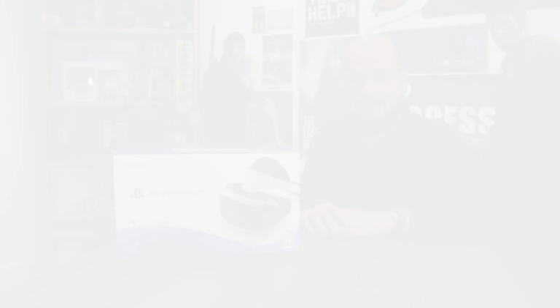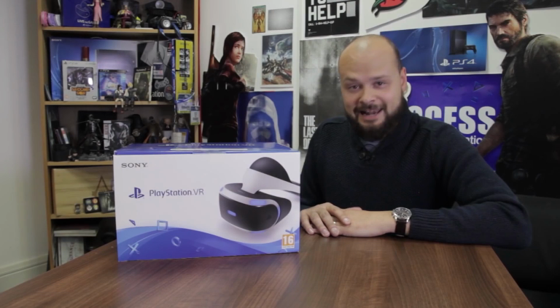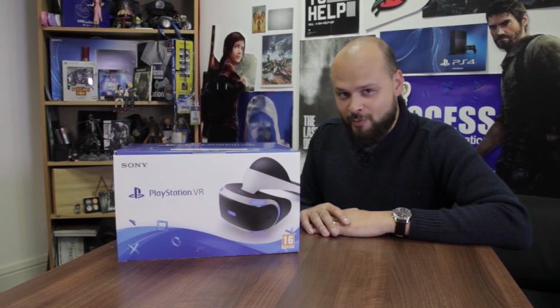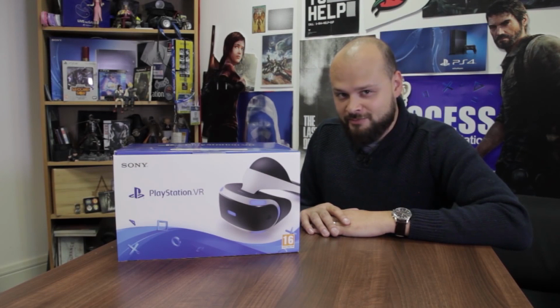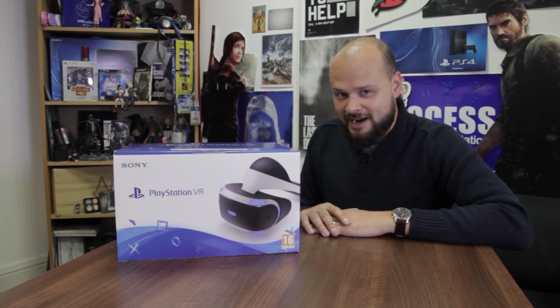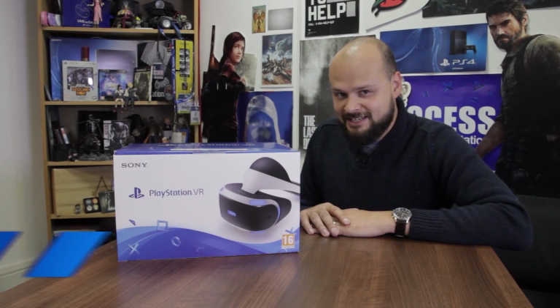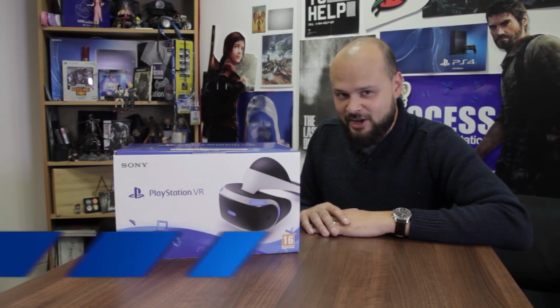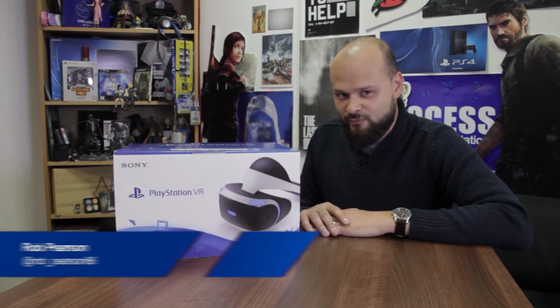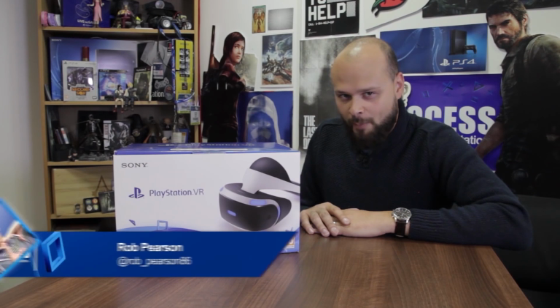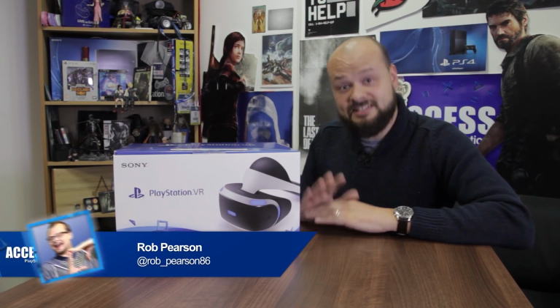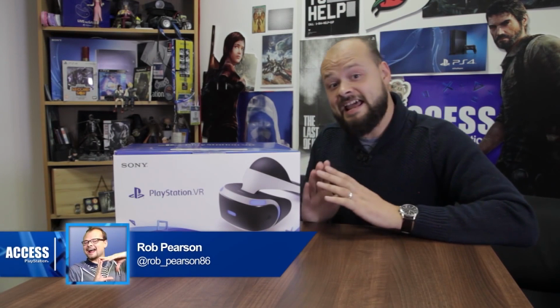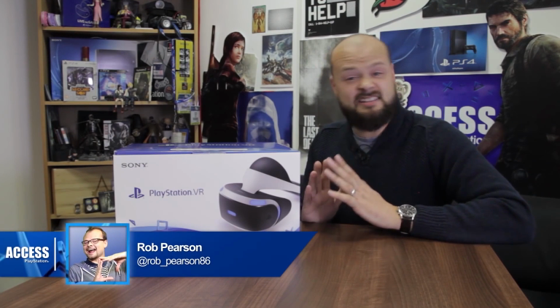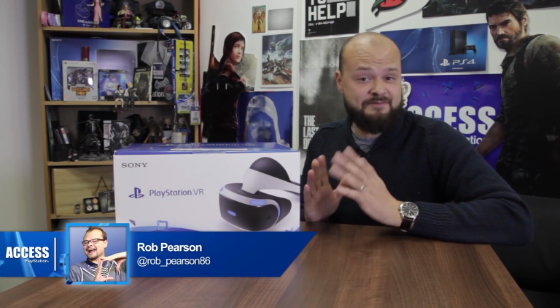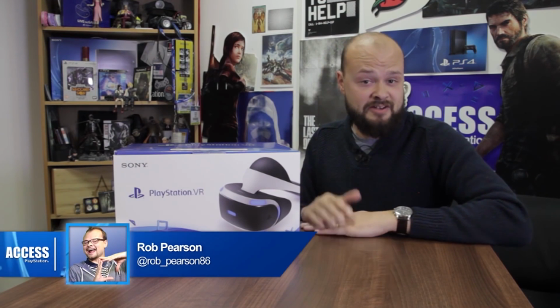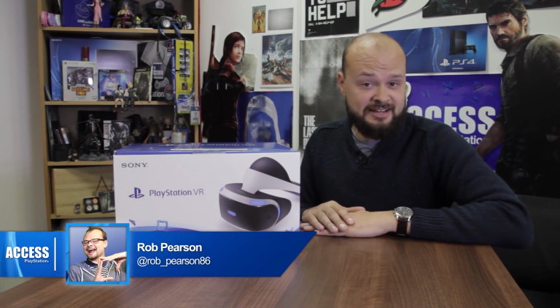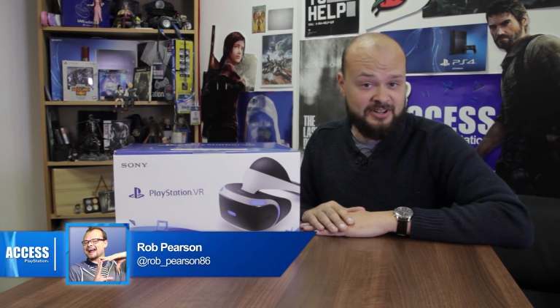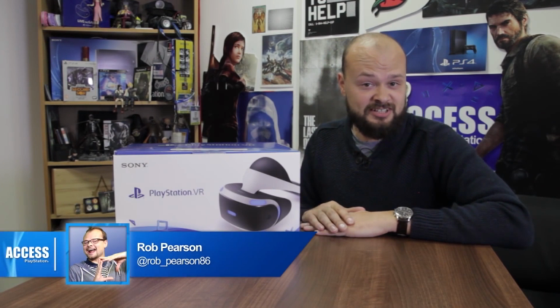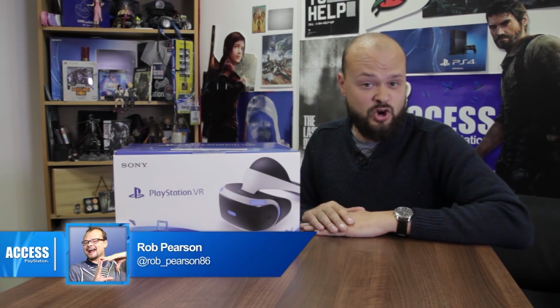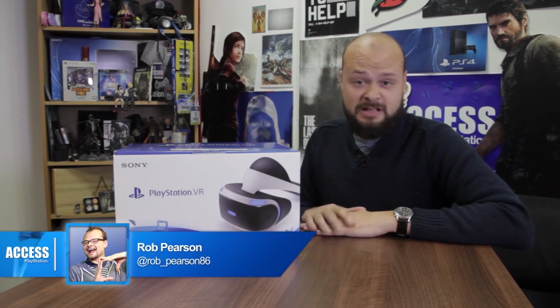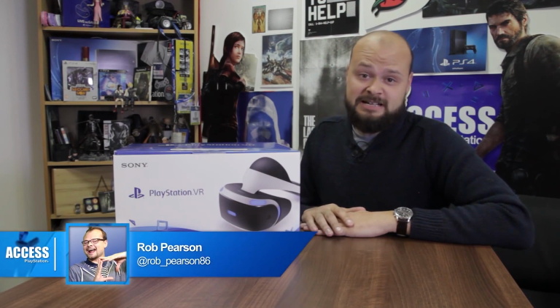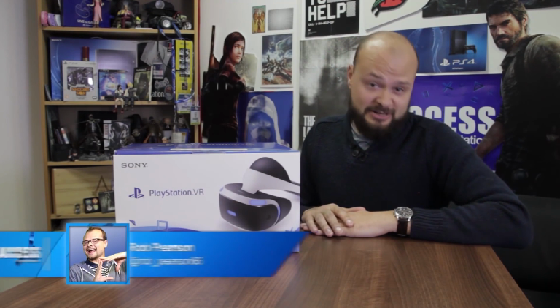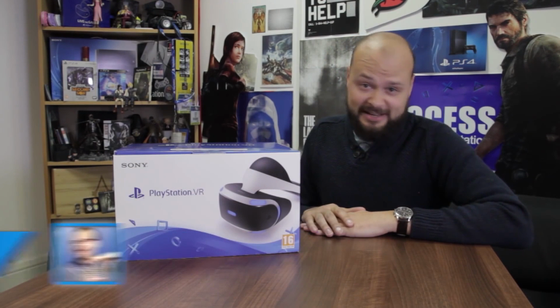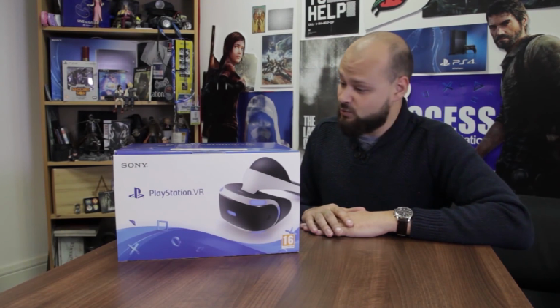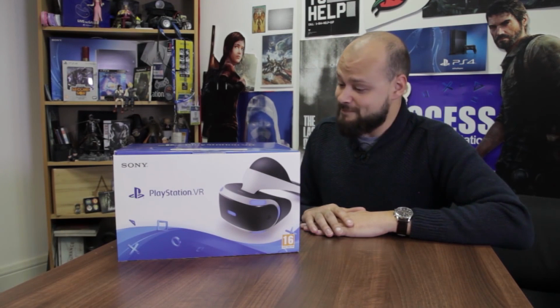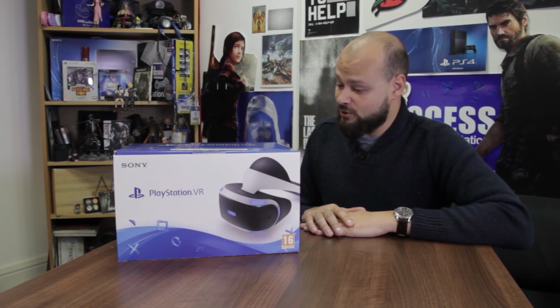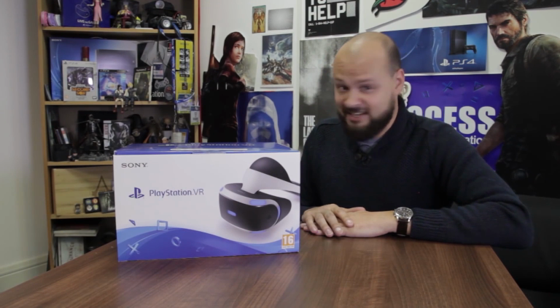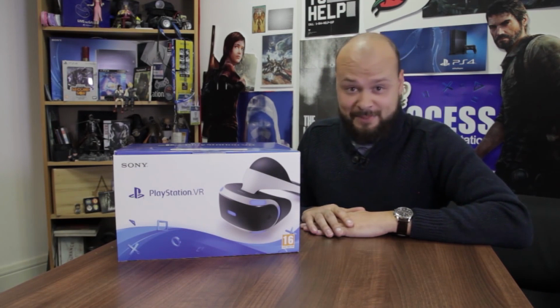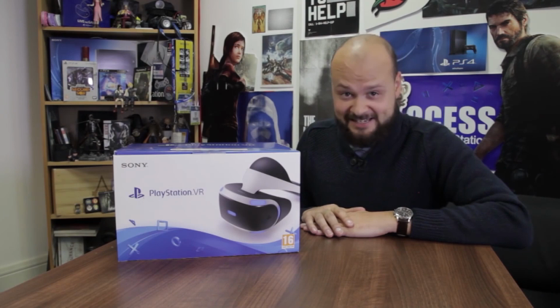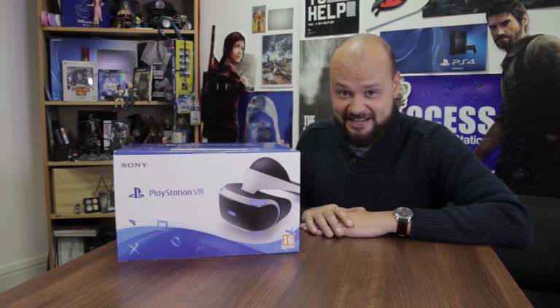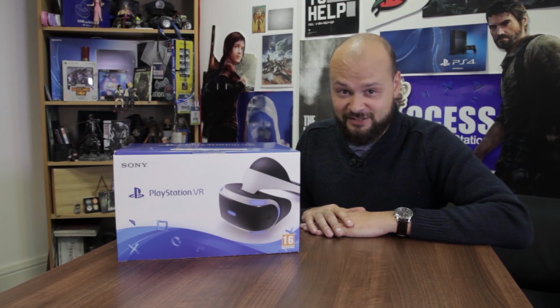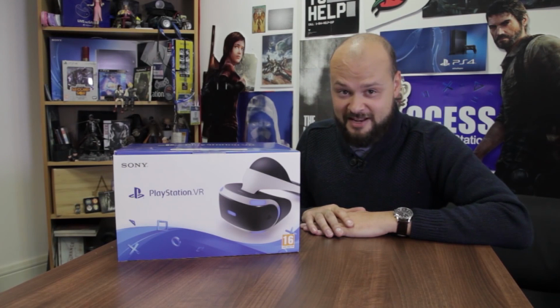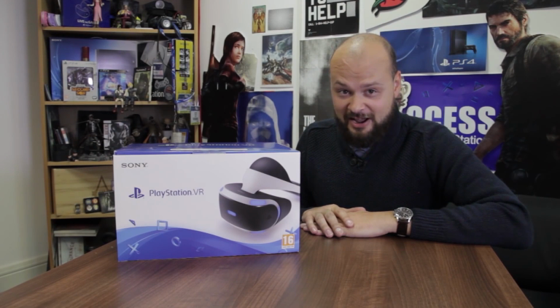Hello, welcome to Access. I'm Rob, and today I have a very exciting job because I get to unbox PlayStation VR.